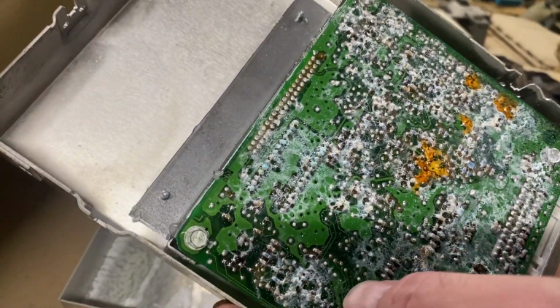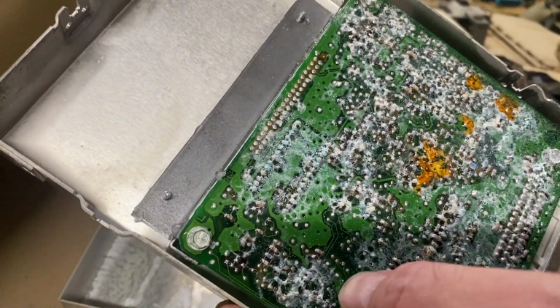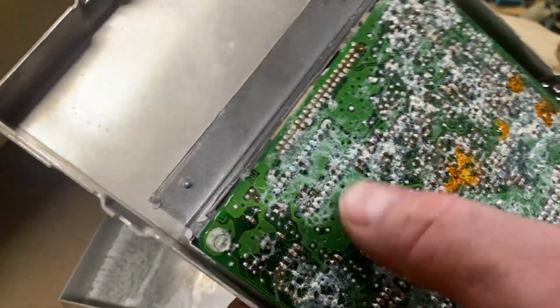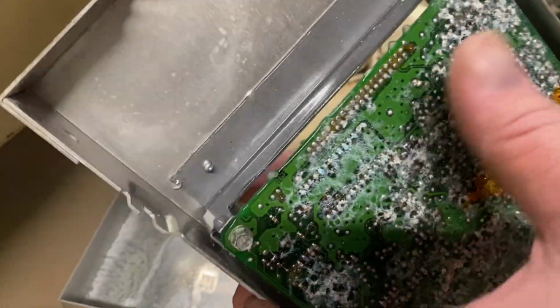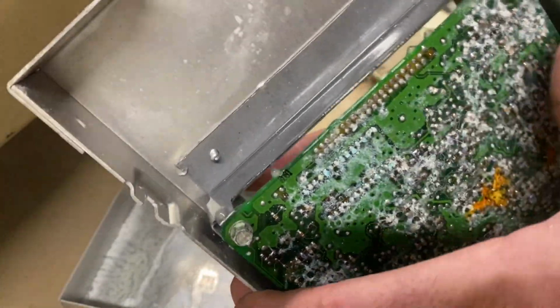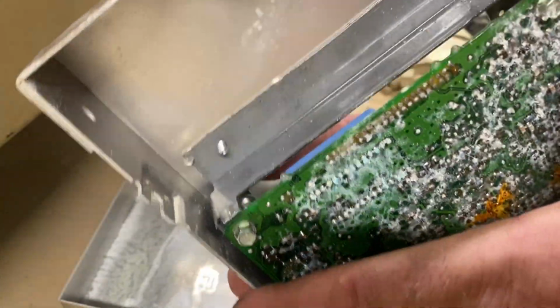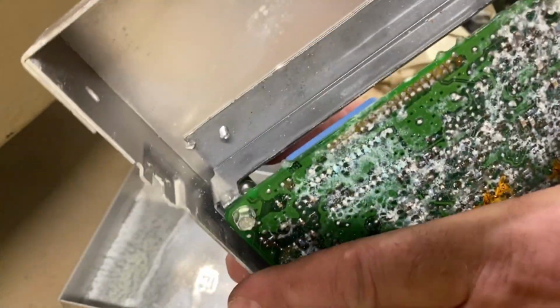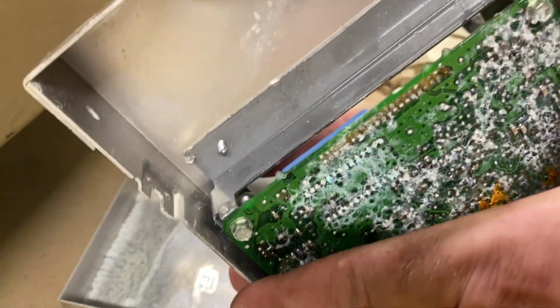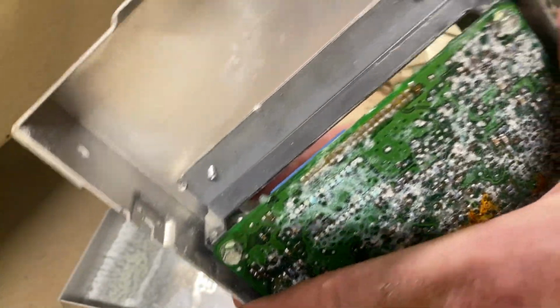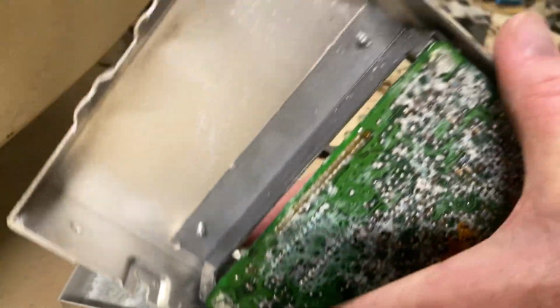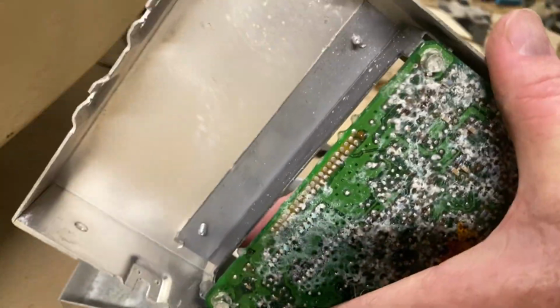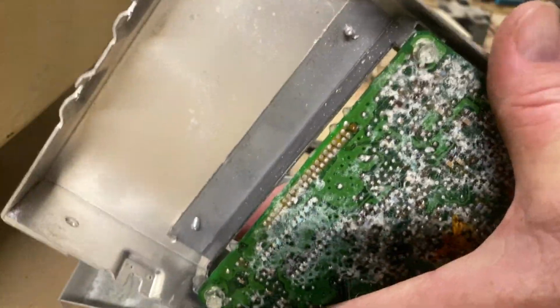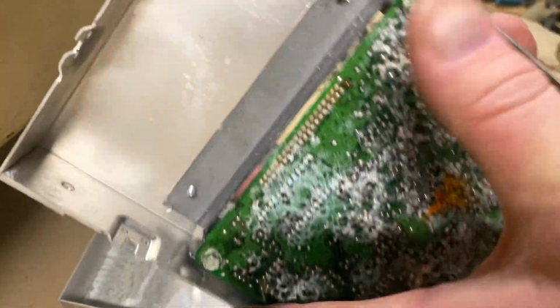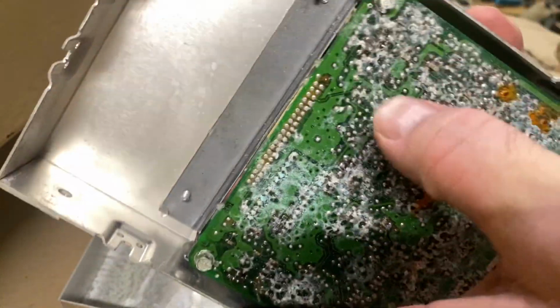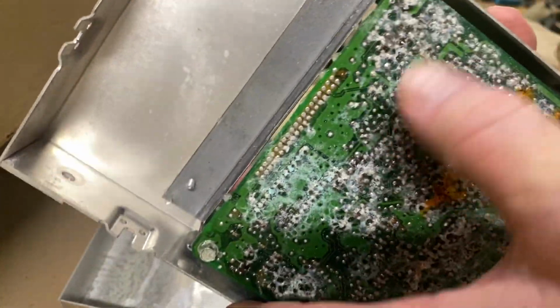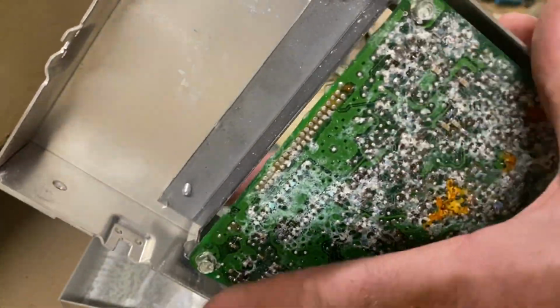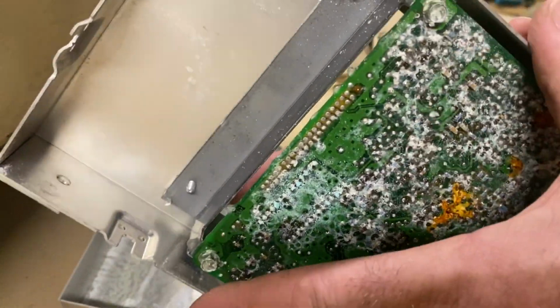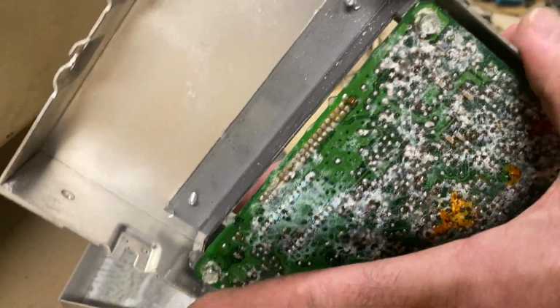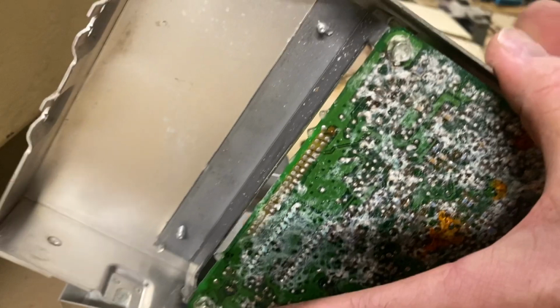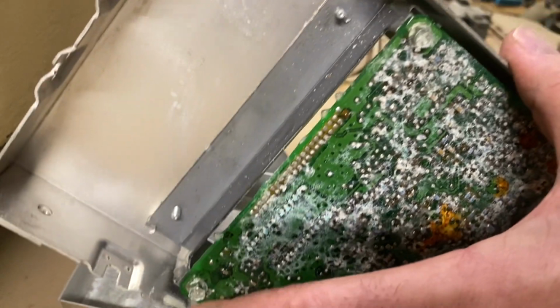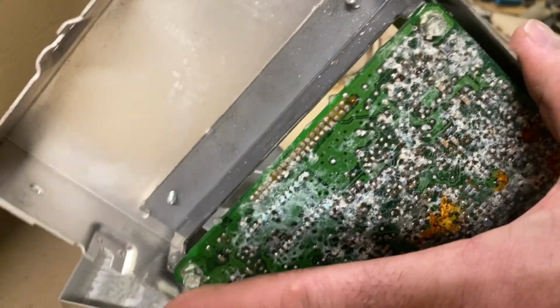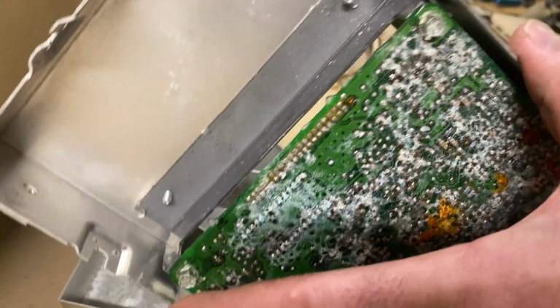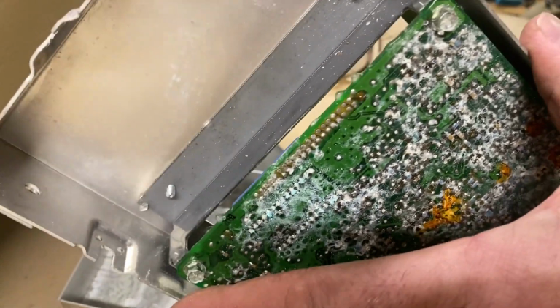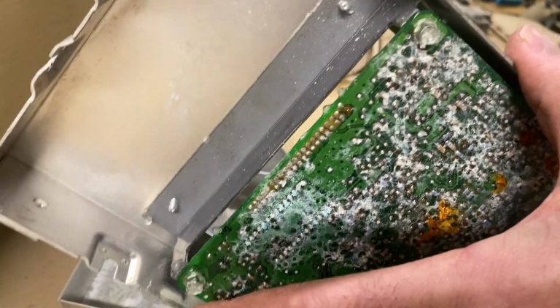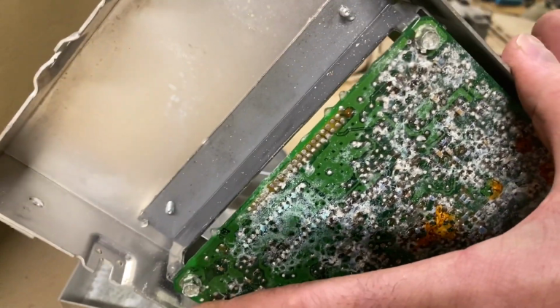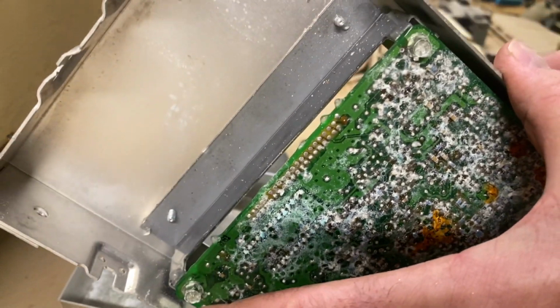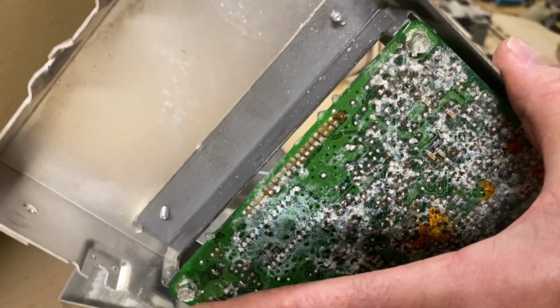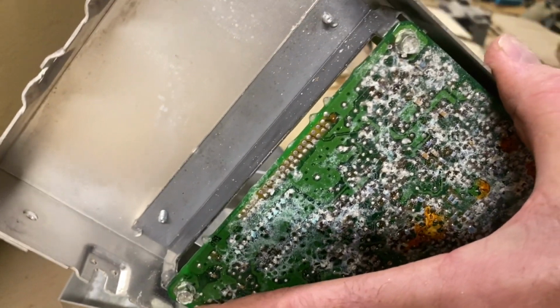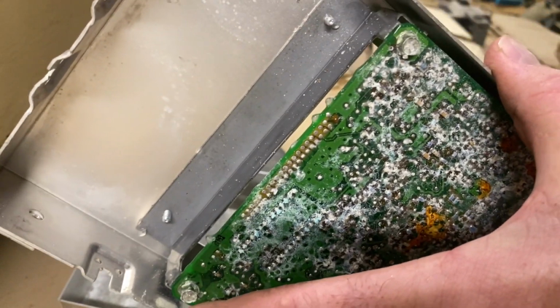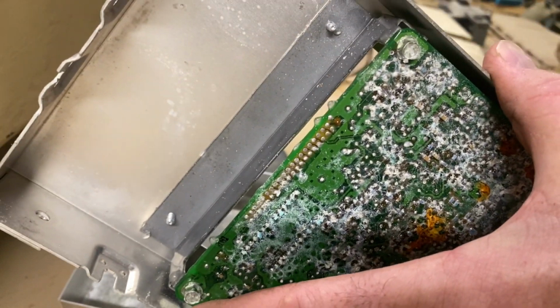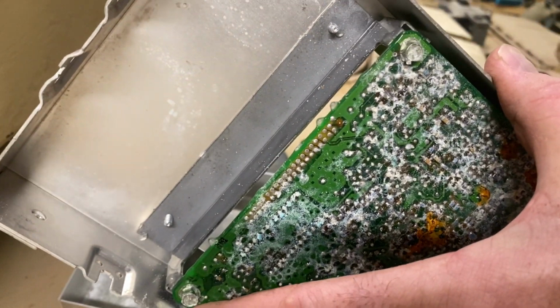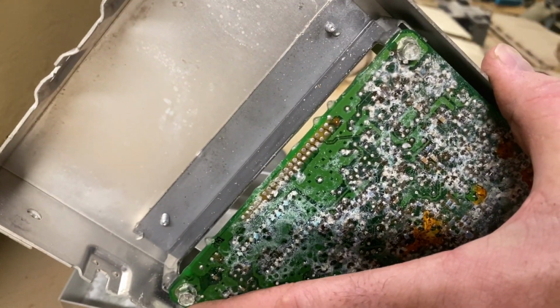So I ordered a new one. To all you guys on the Steel Soldiers forum who helped out, thanks.